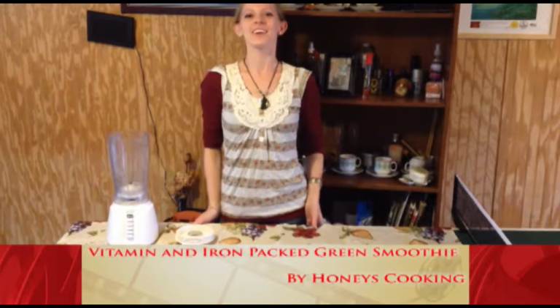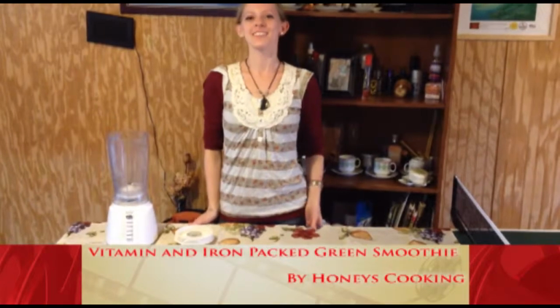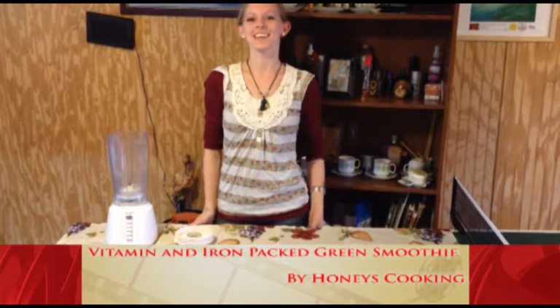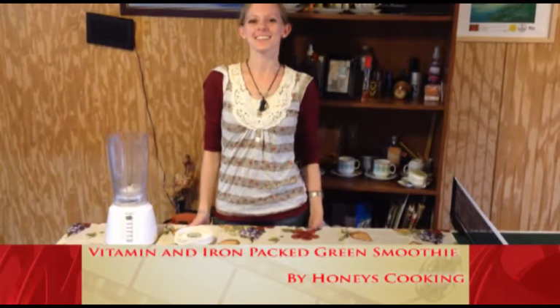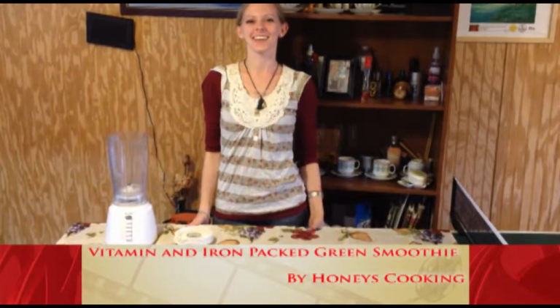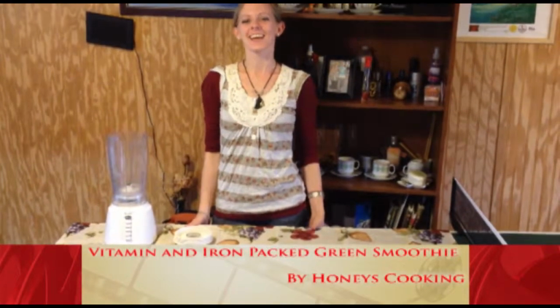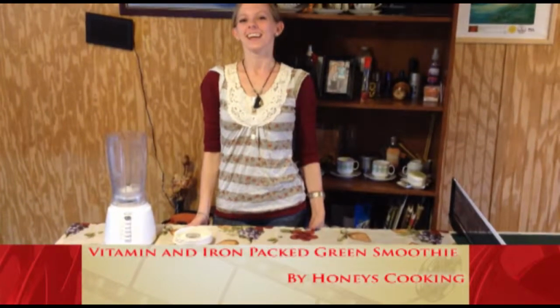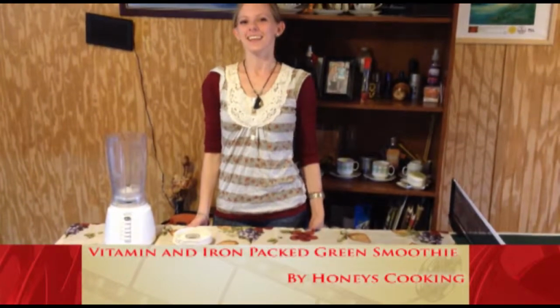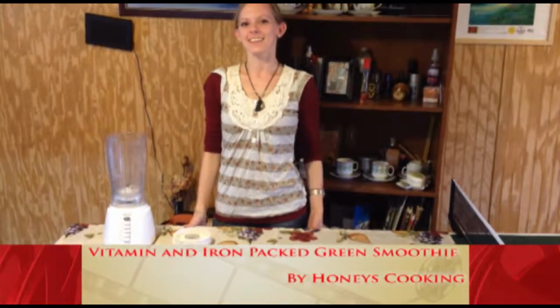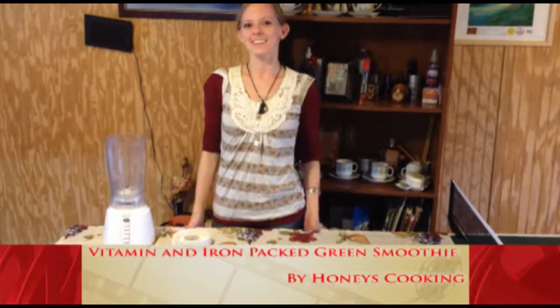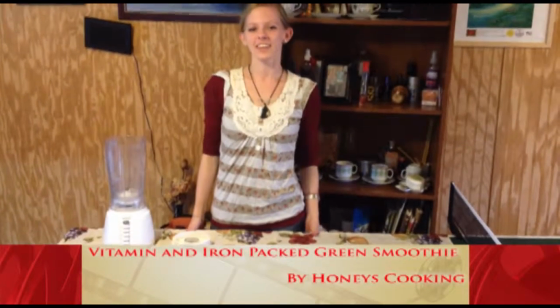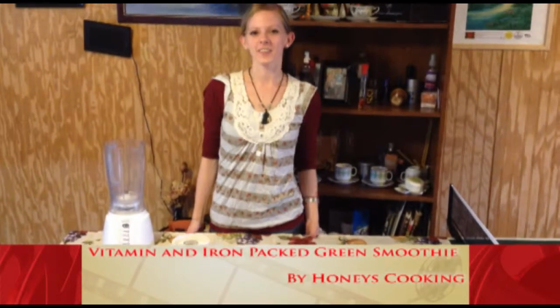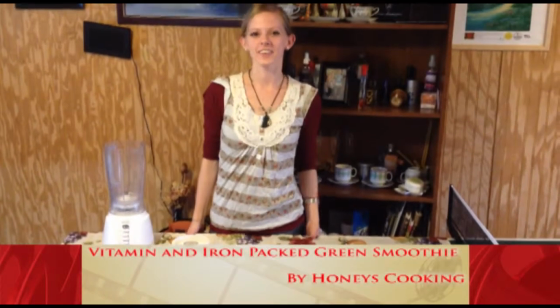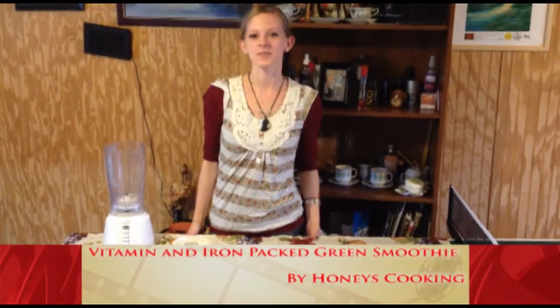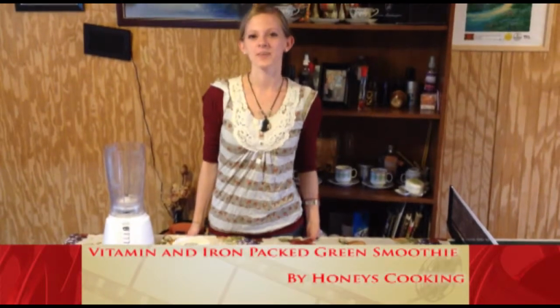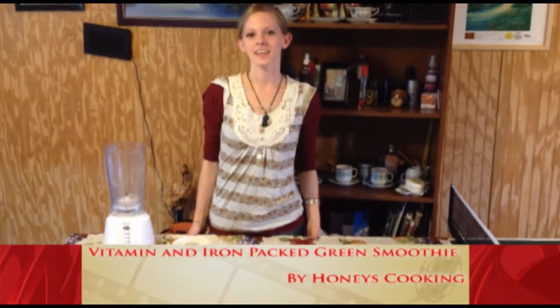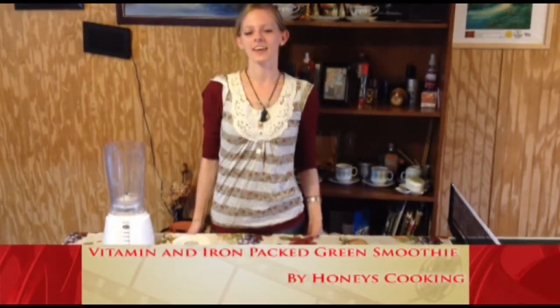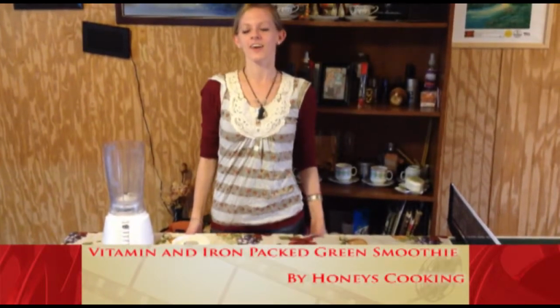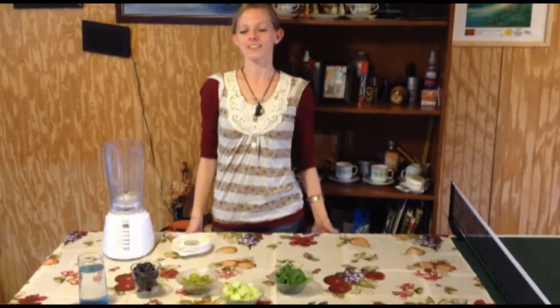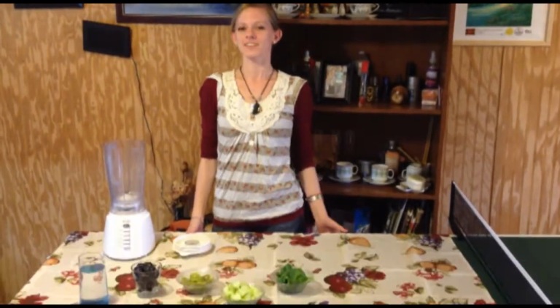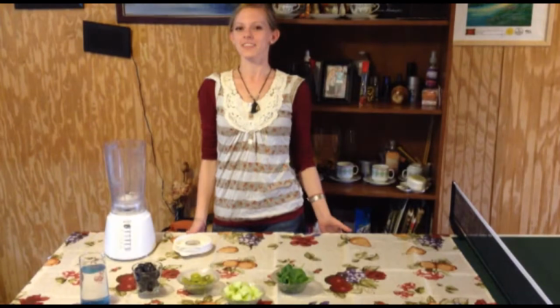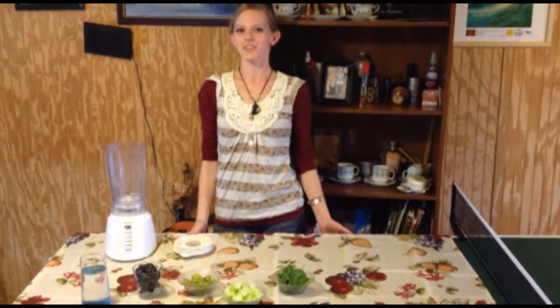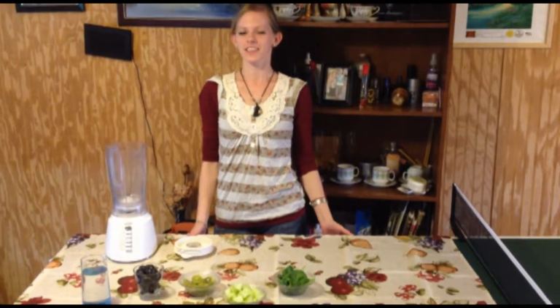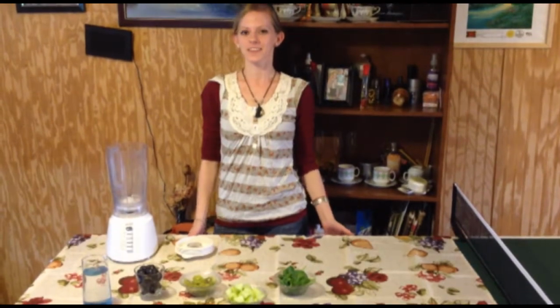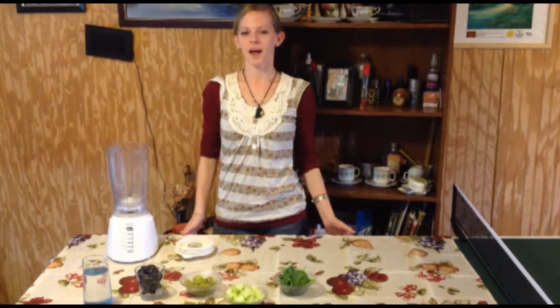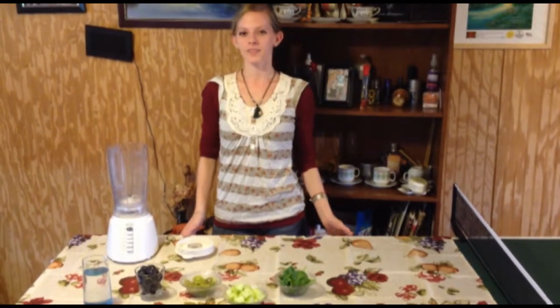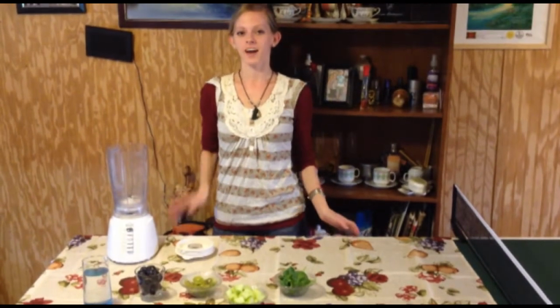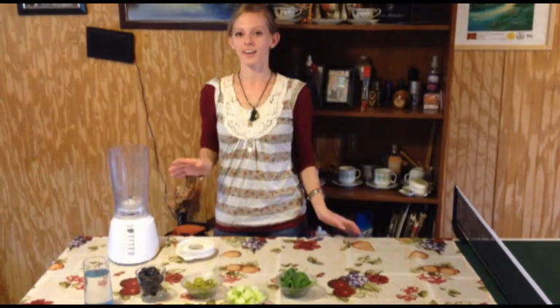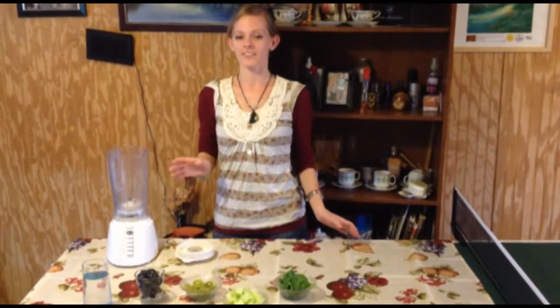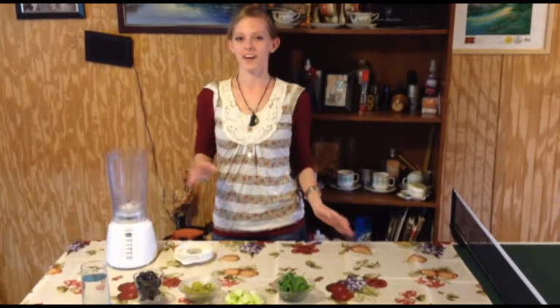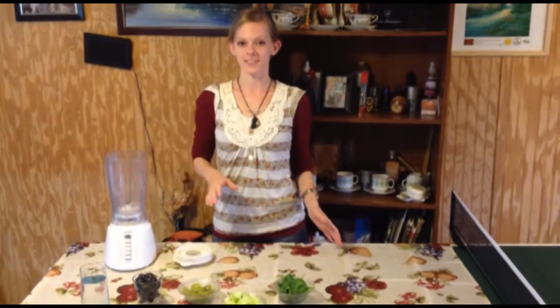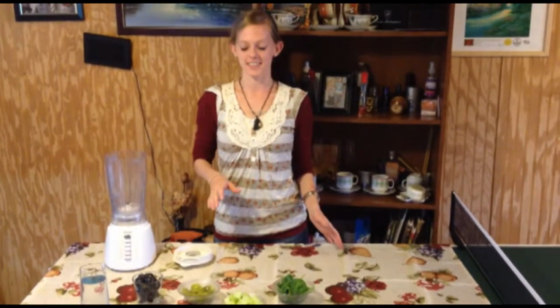Welcome to Honey's Cooking. In this video we're going to be making an awesome green smoothie that is packed with iron and vitamin C.